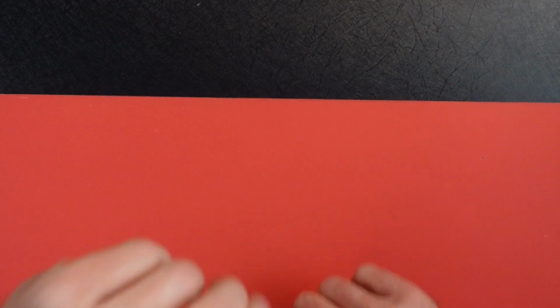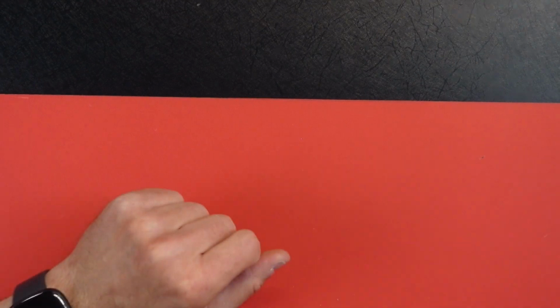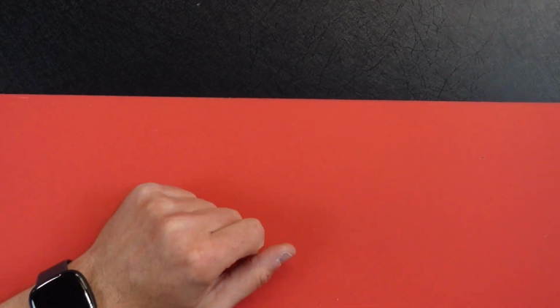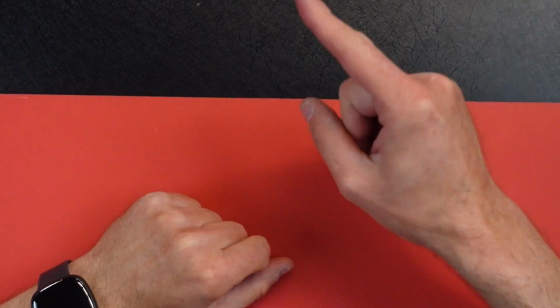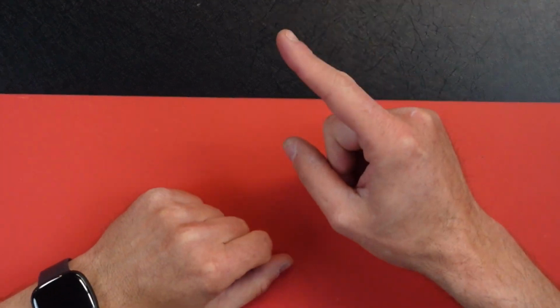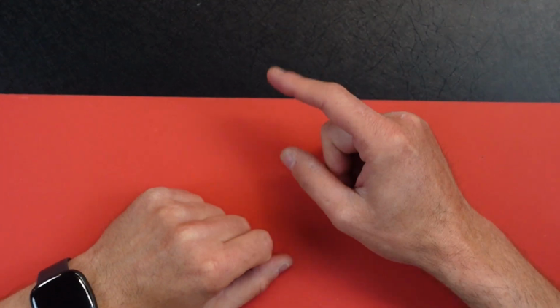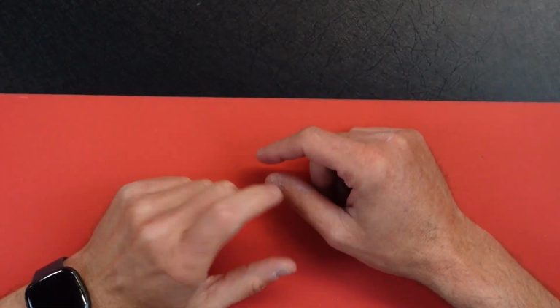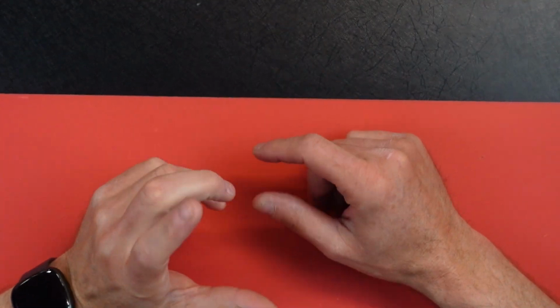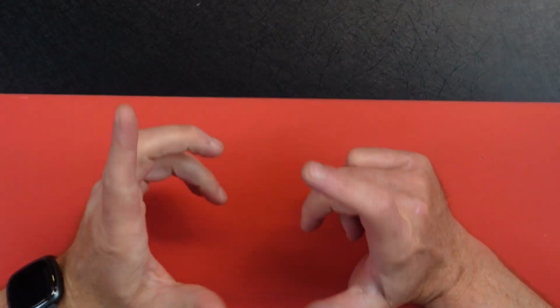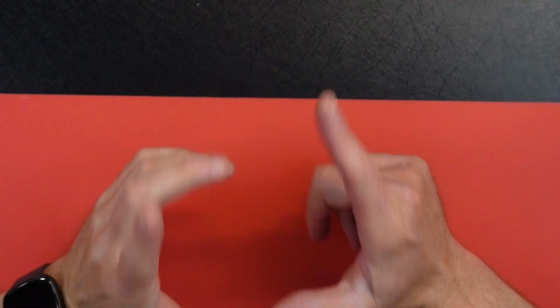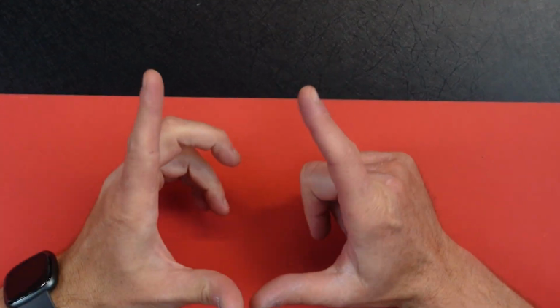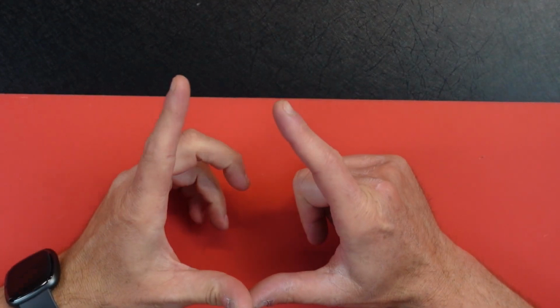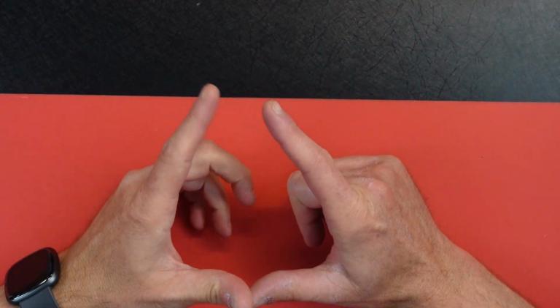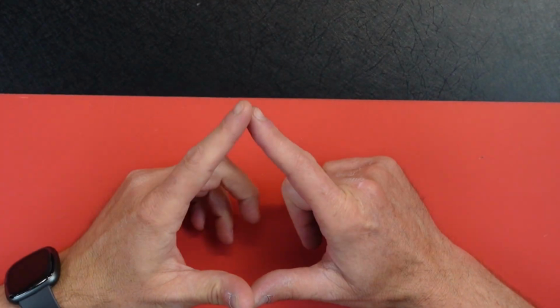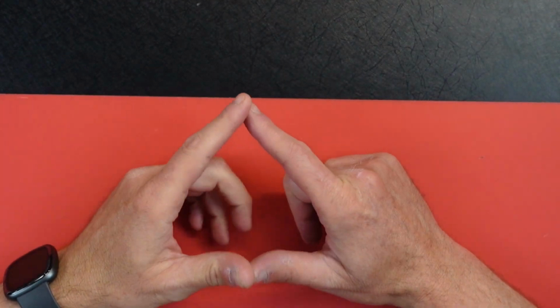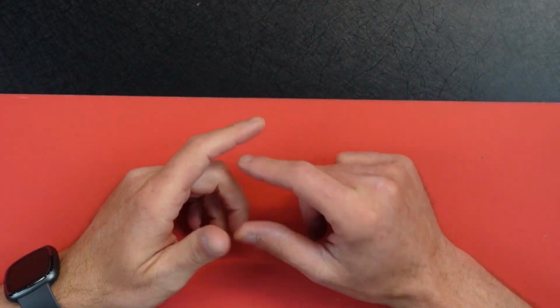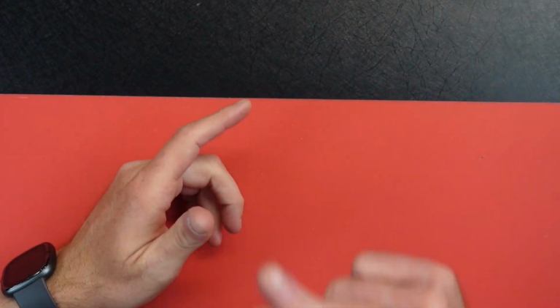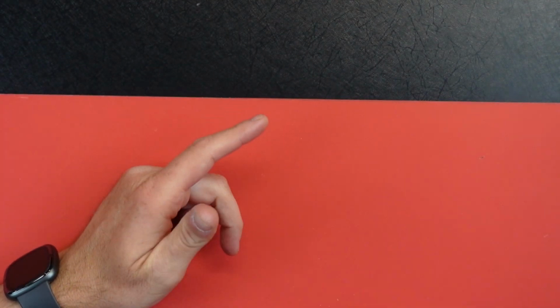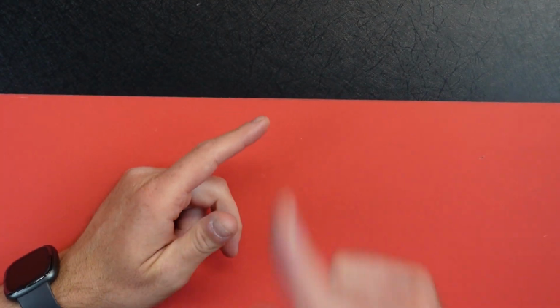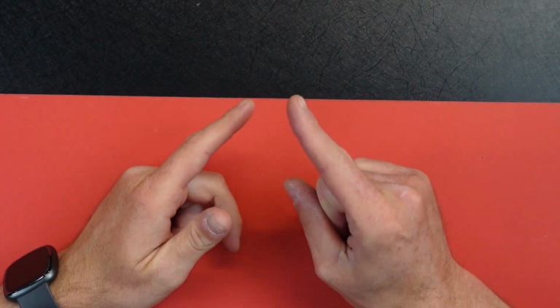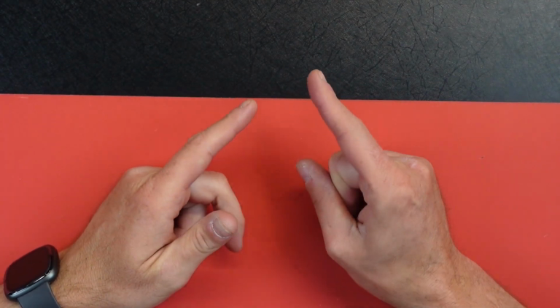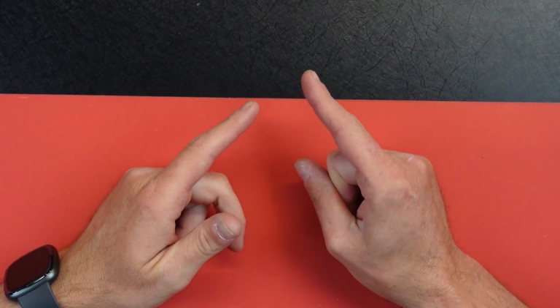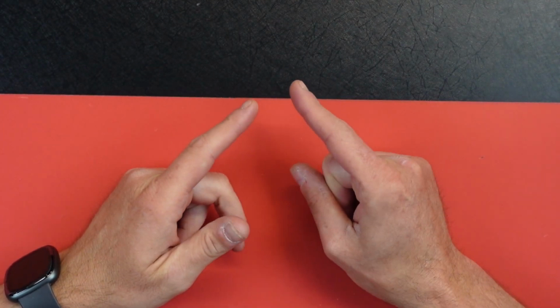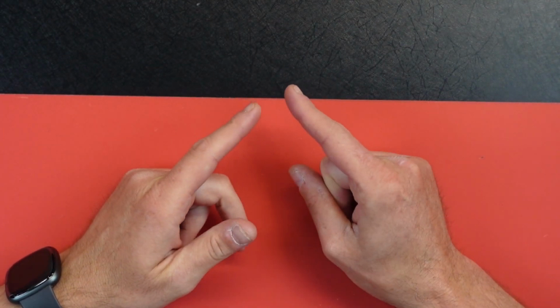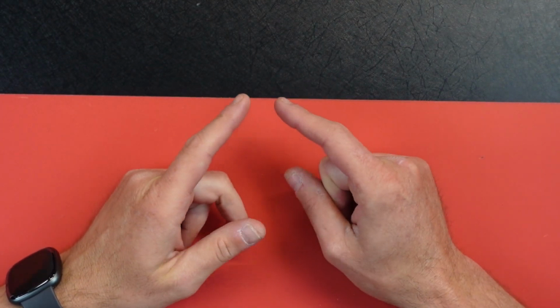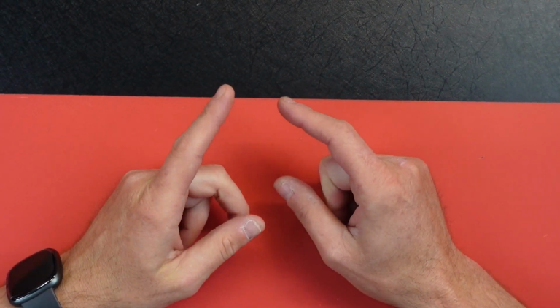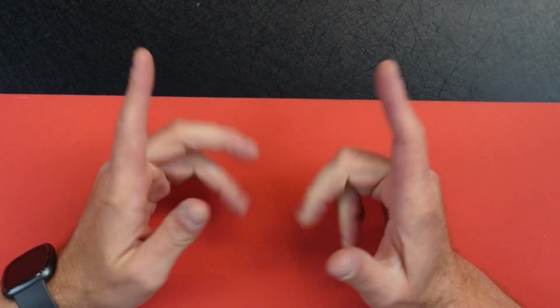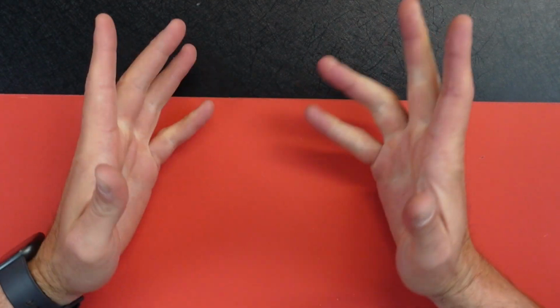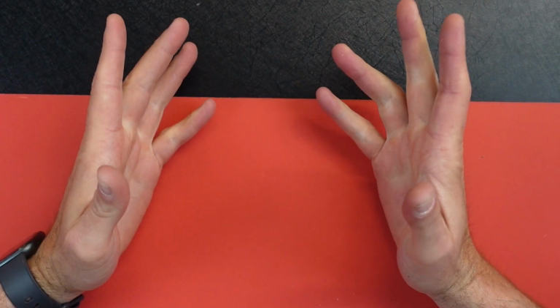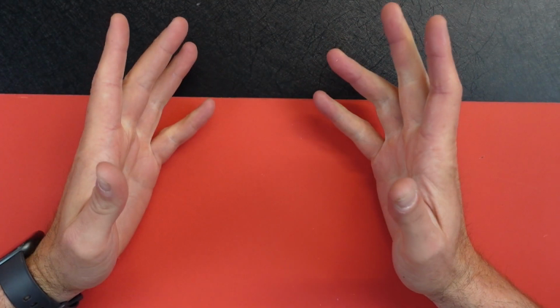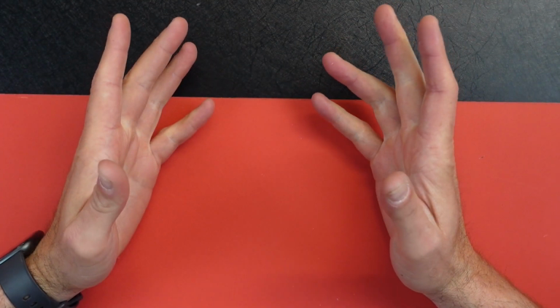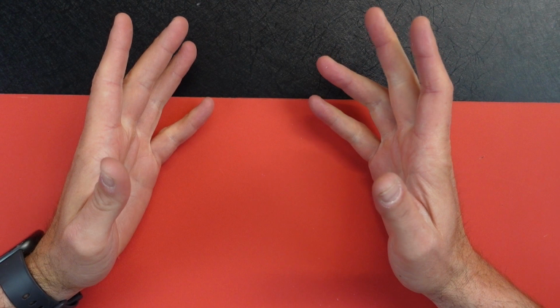How you guys doing? Welcome back to Tuna Tech and today we're building a watch.